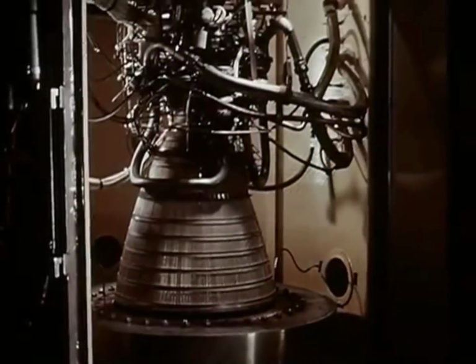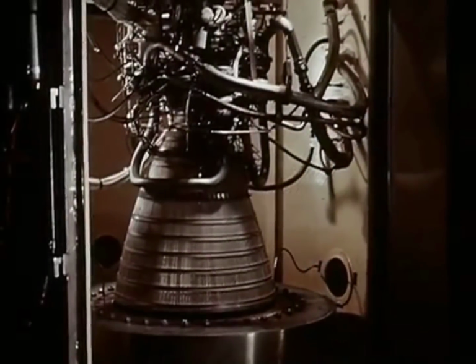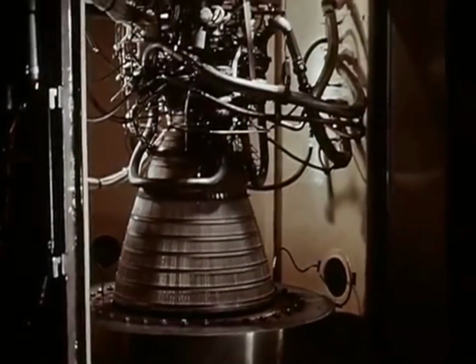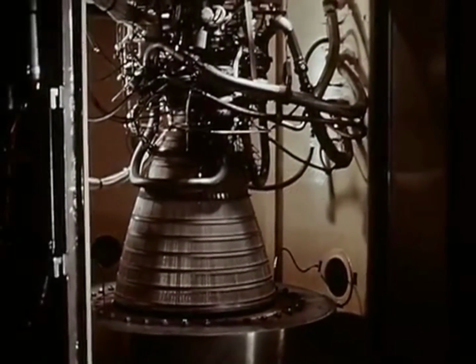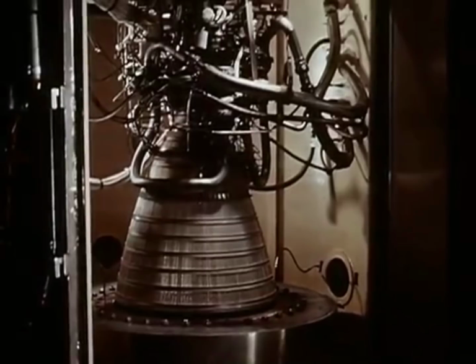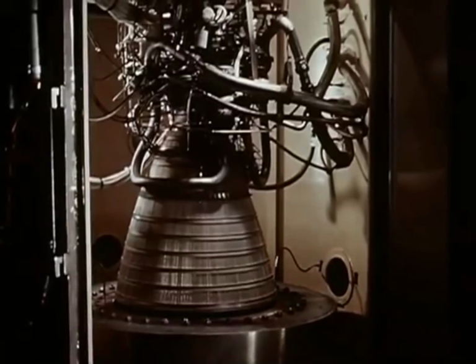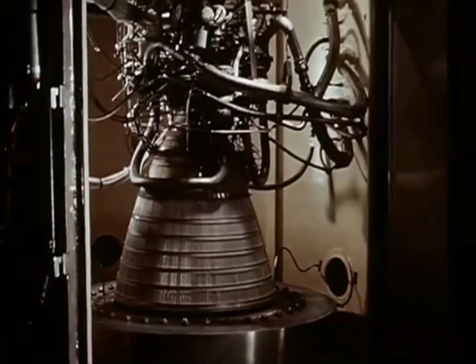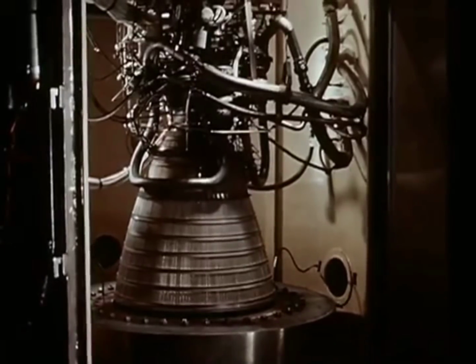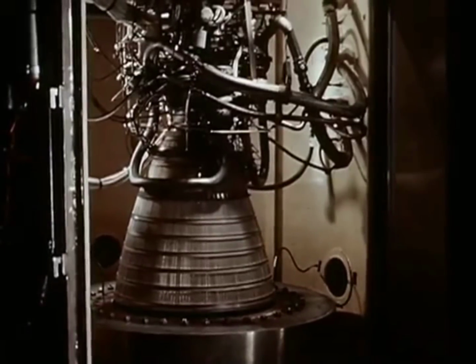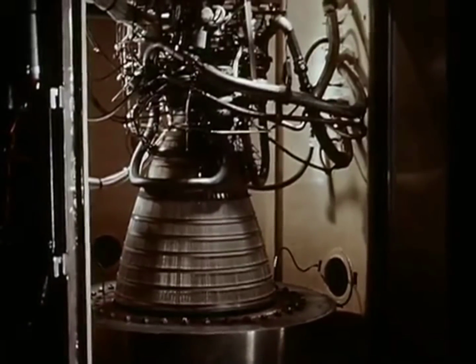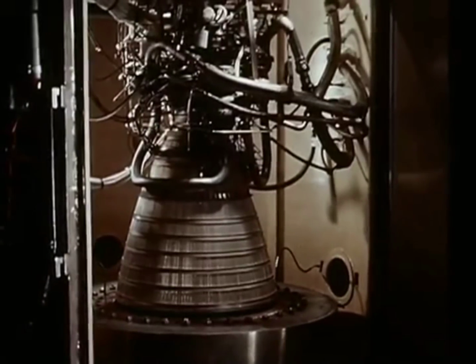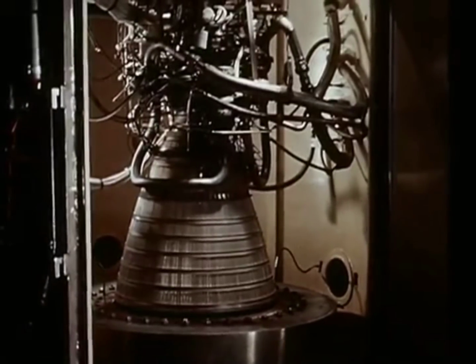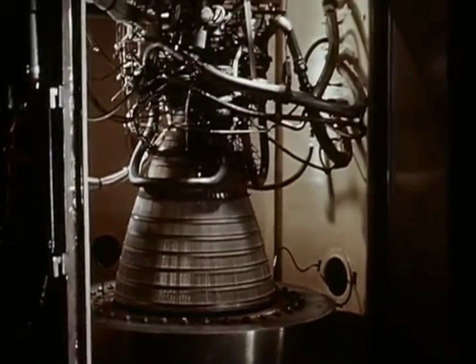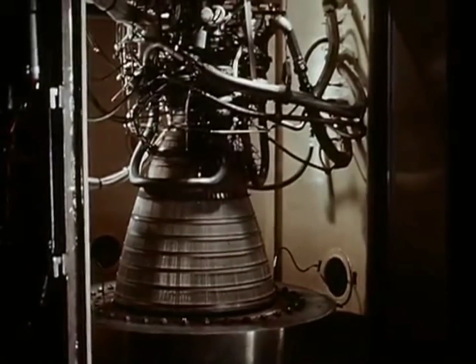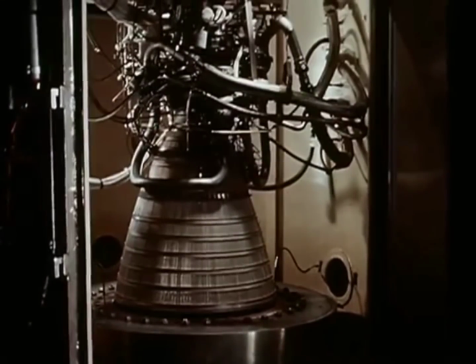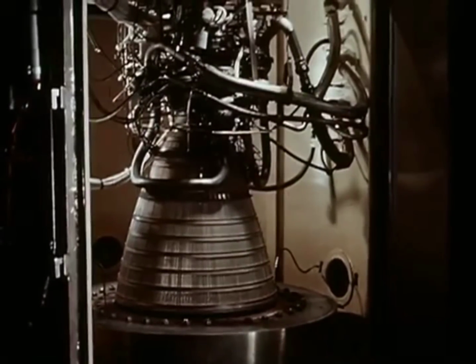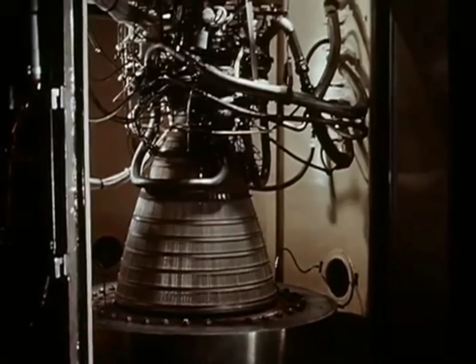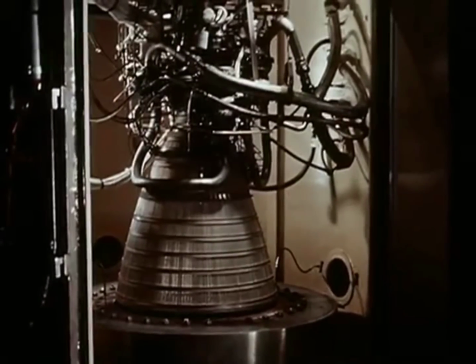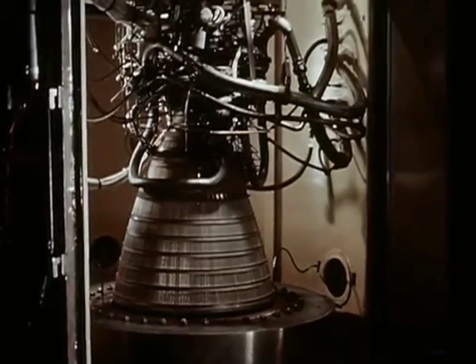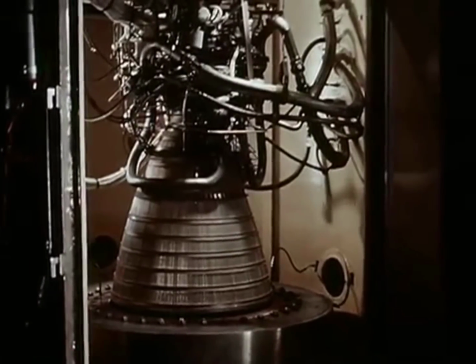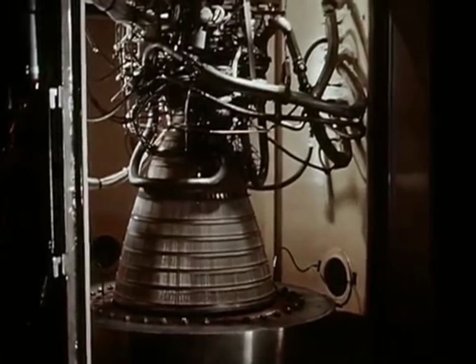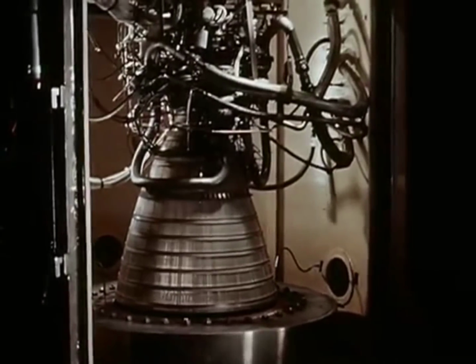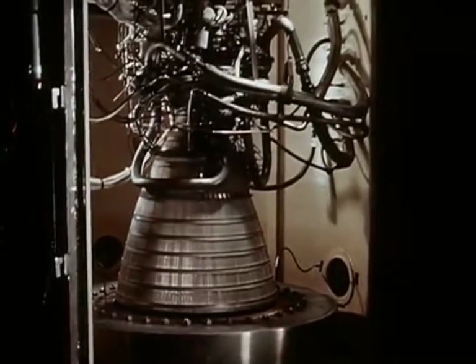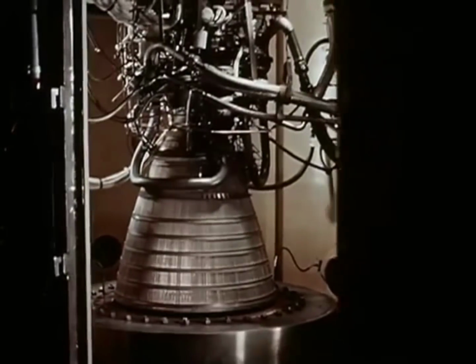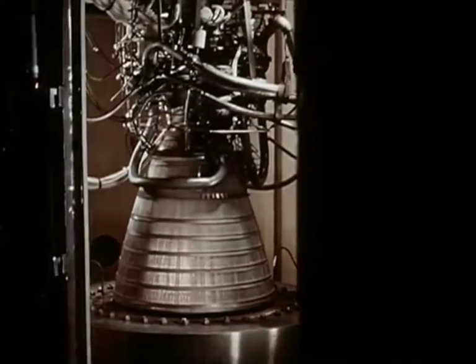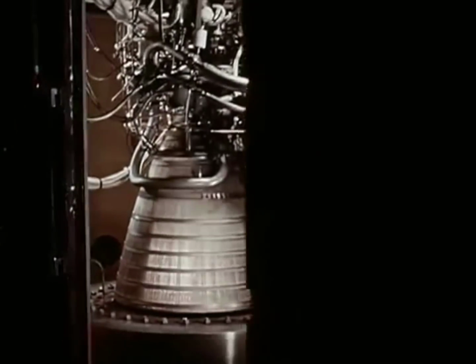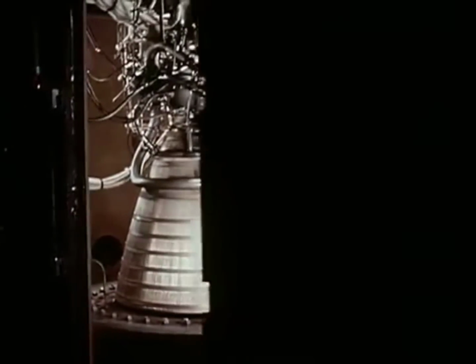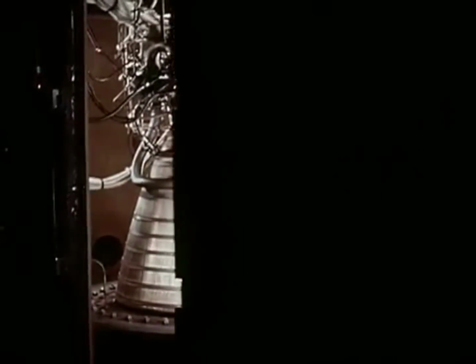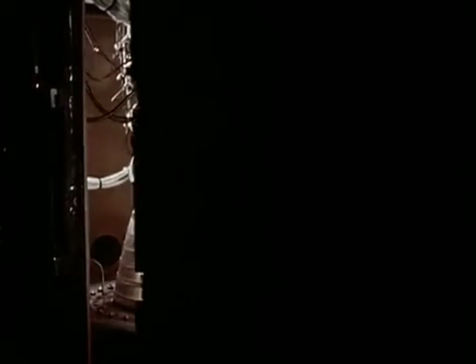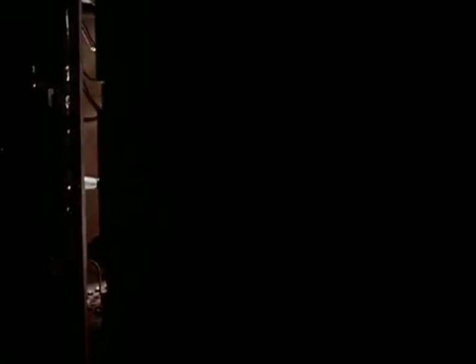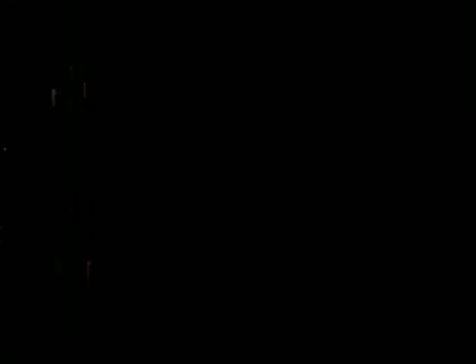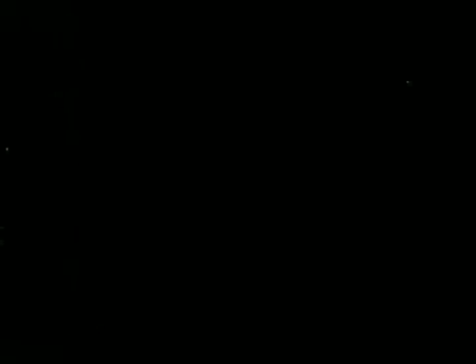Pratt & Whitney Aircraft's around-the-clock development program is helping accelerate the United States space efforts.